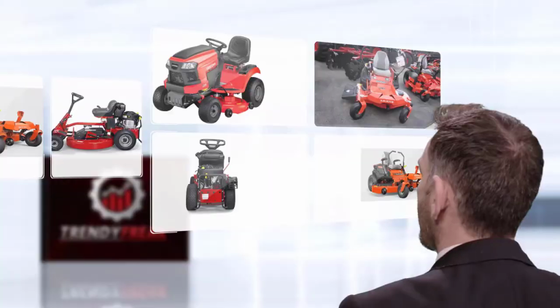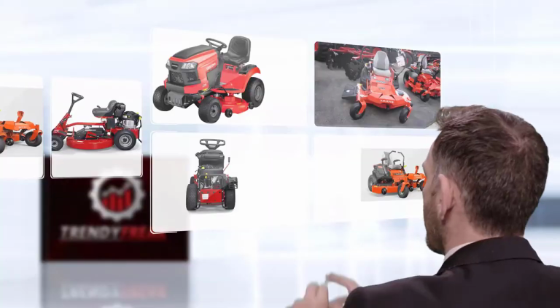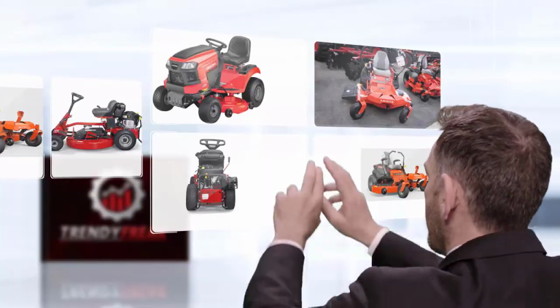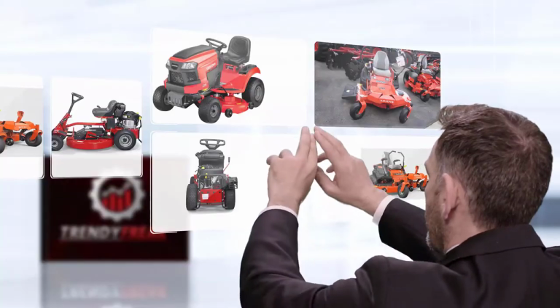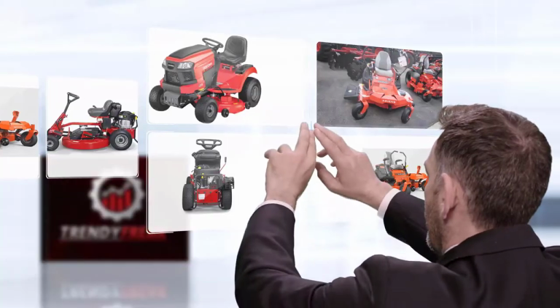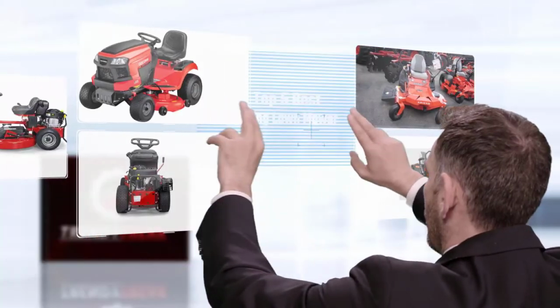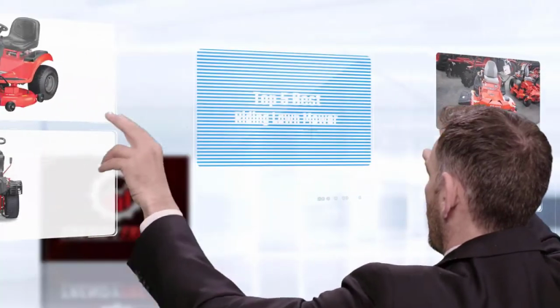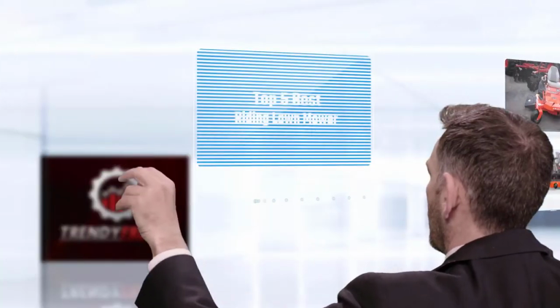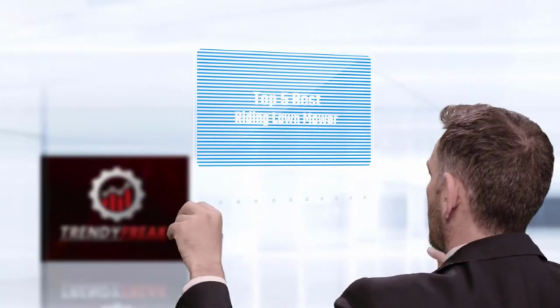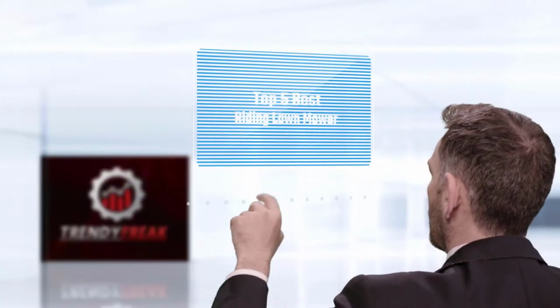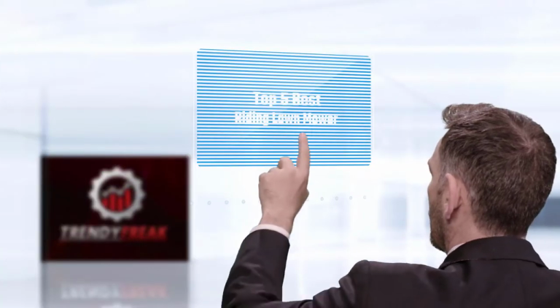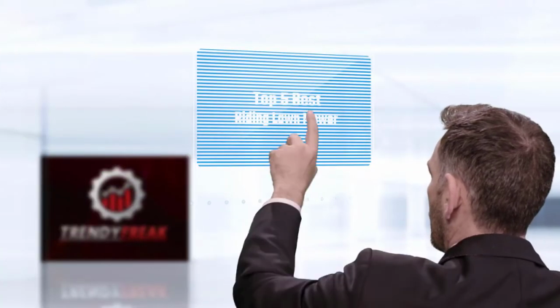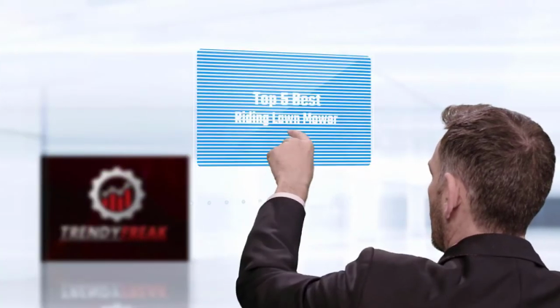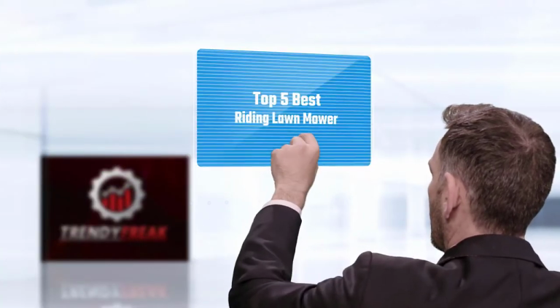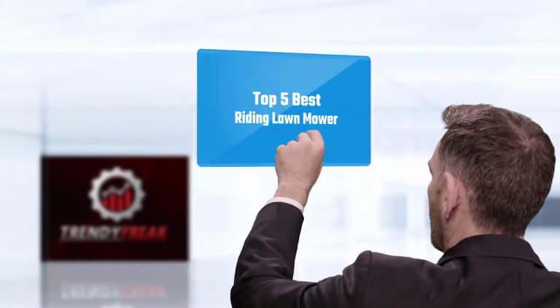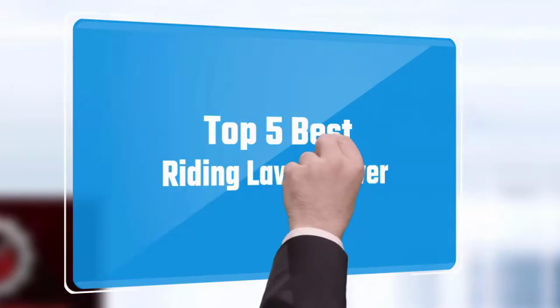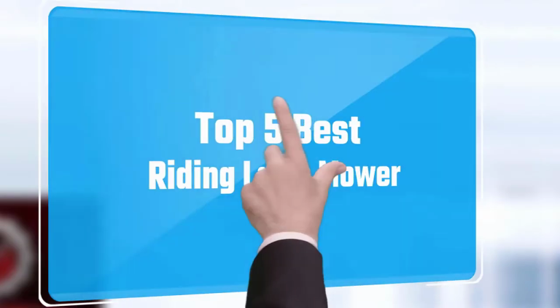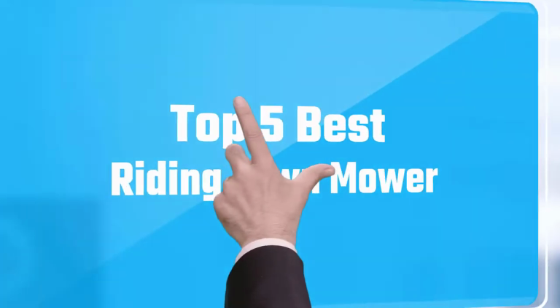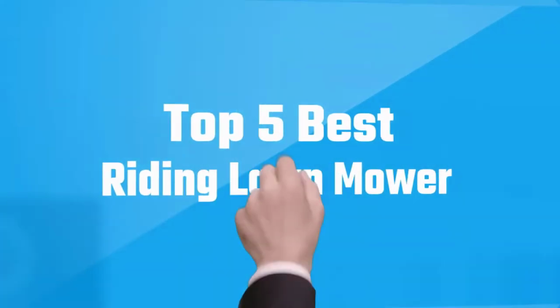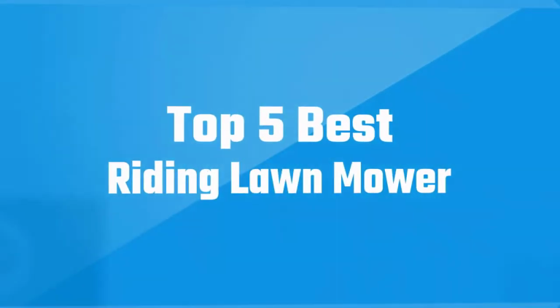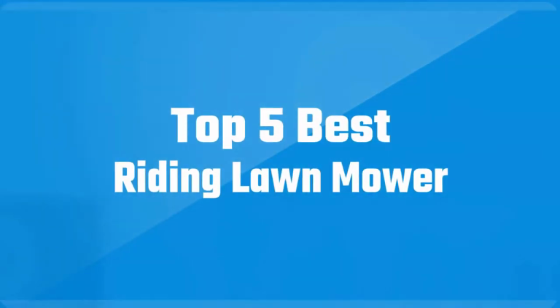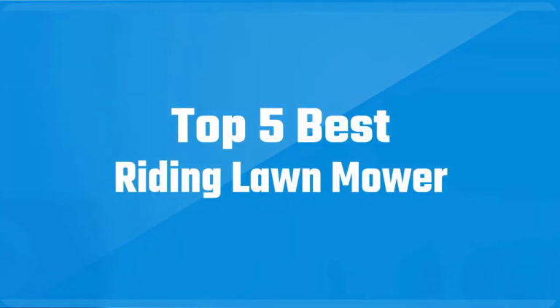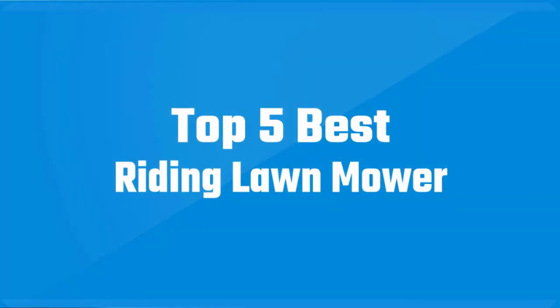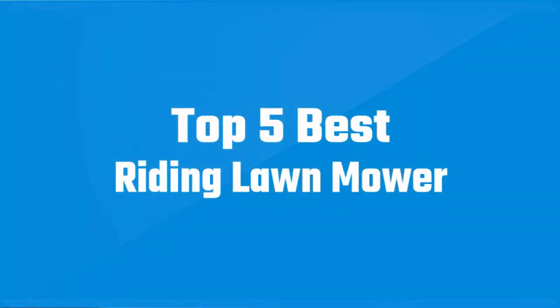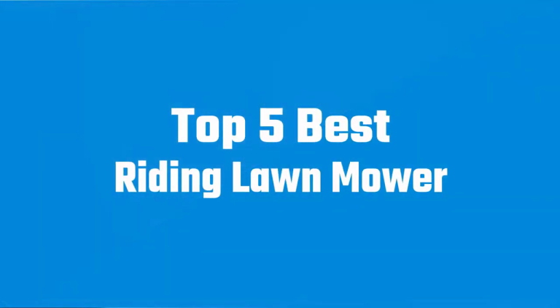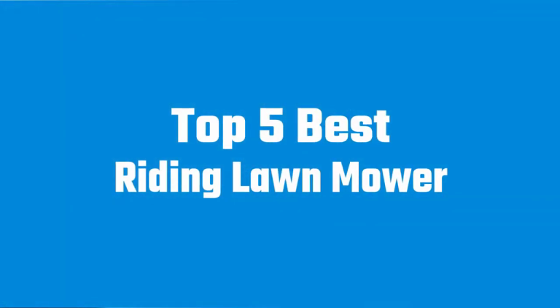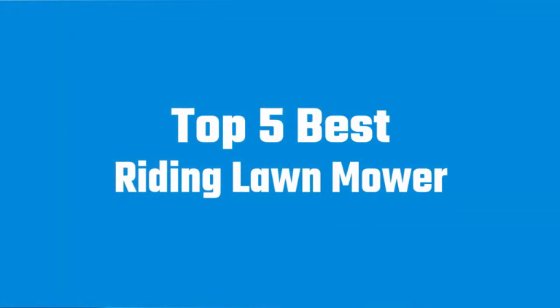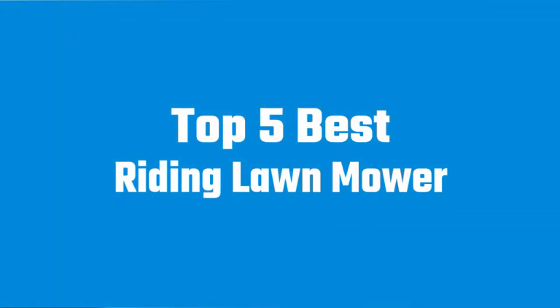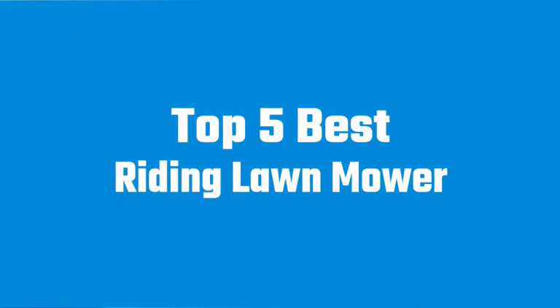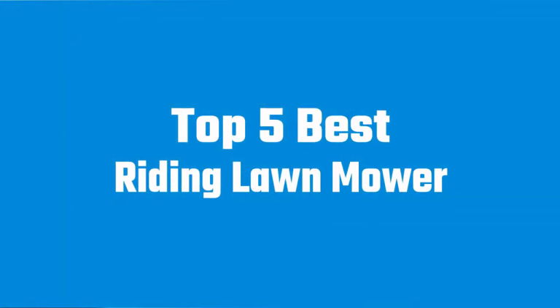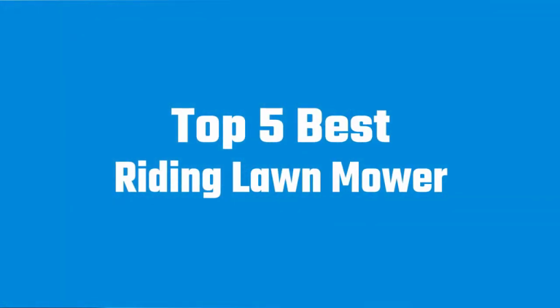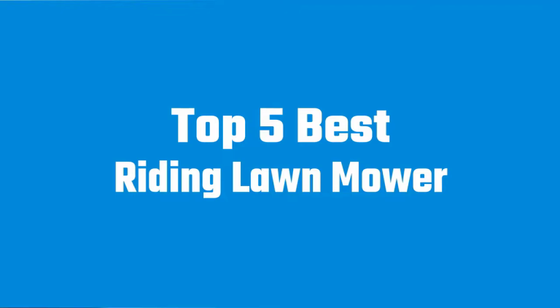Here we present the 5 Best Riding Lawn Mowers. Let's get started with the list.